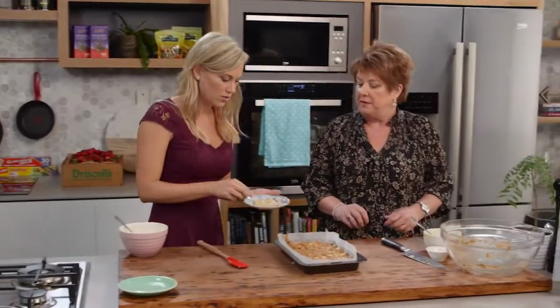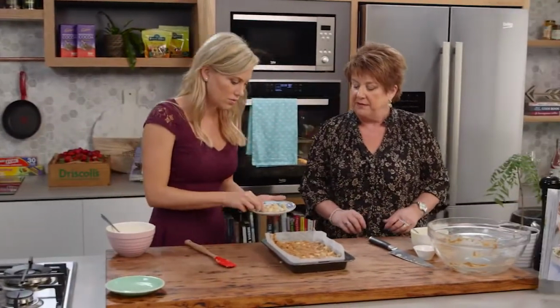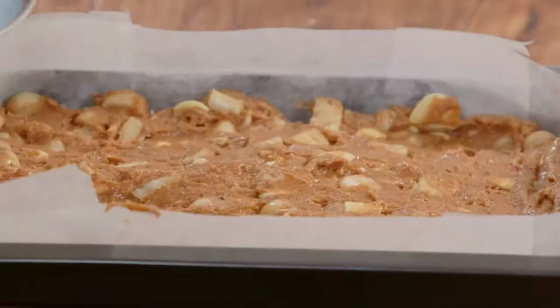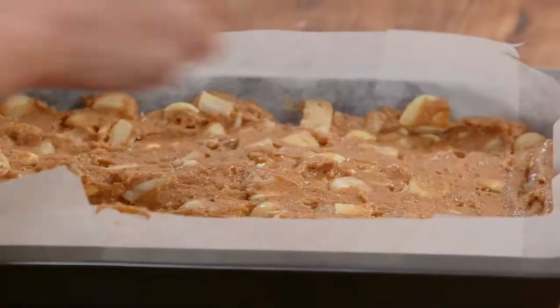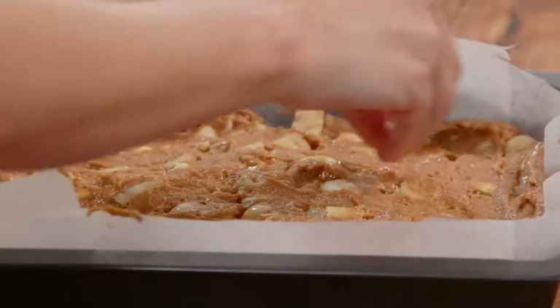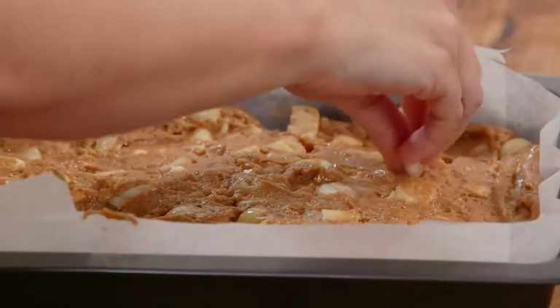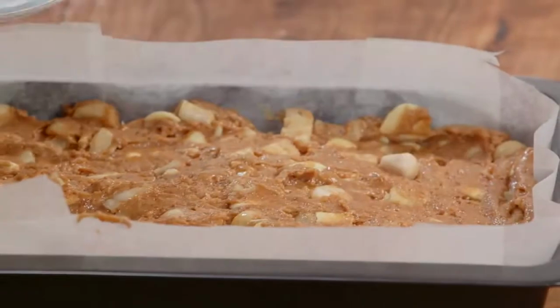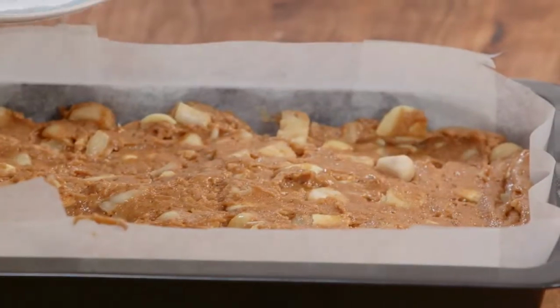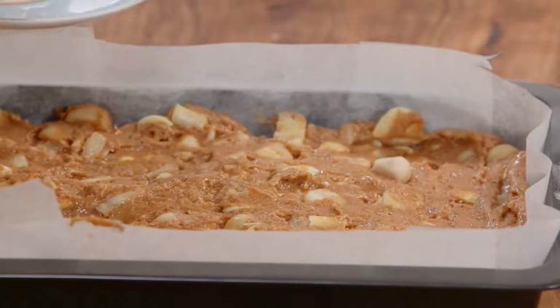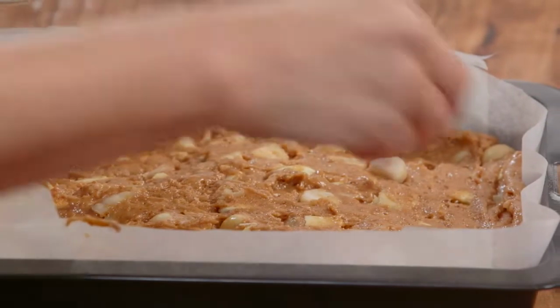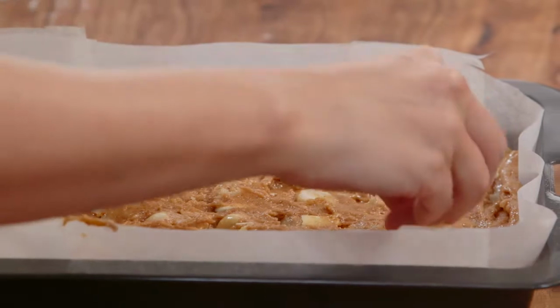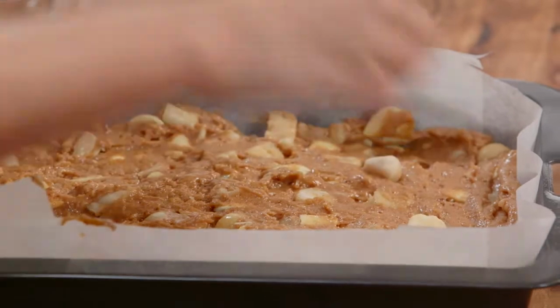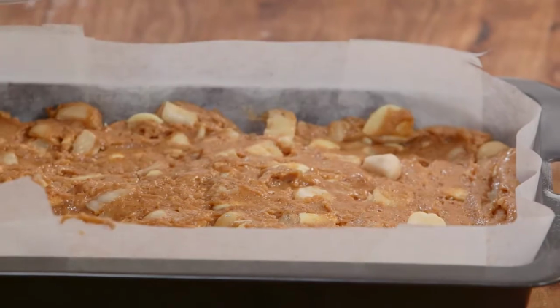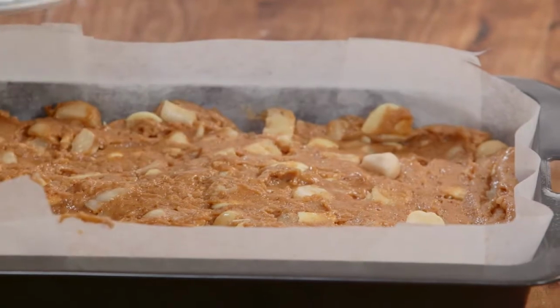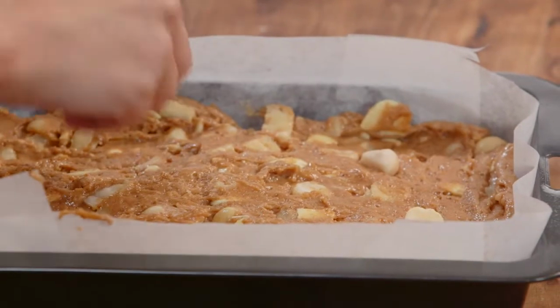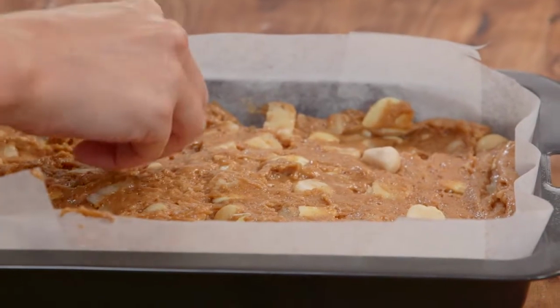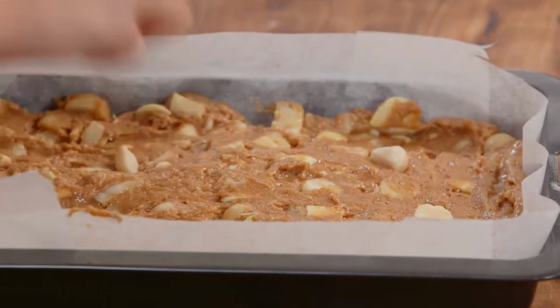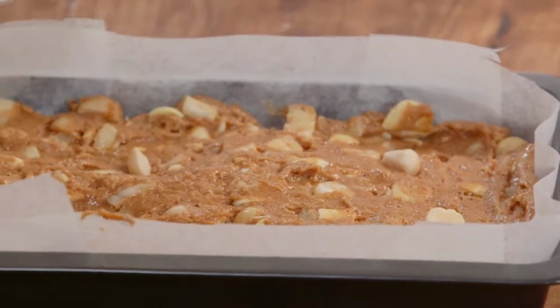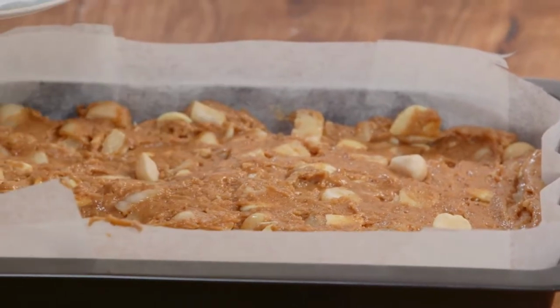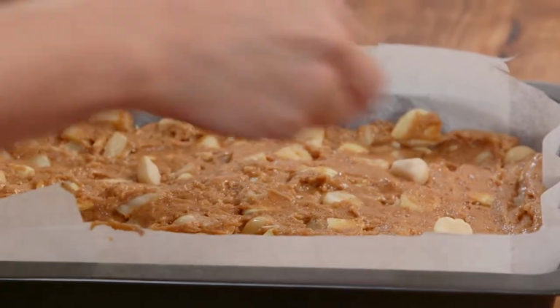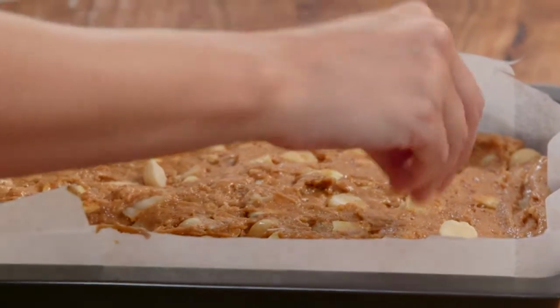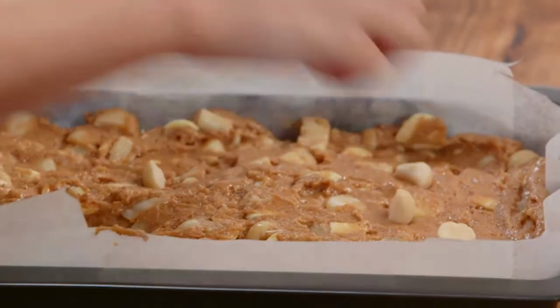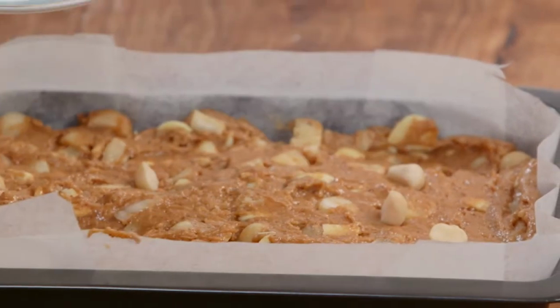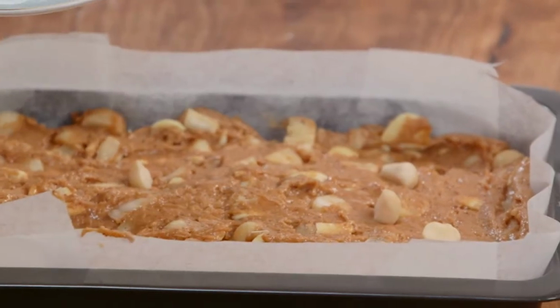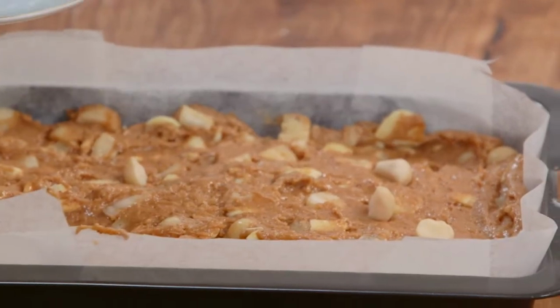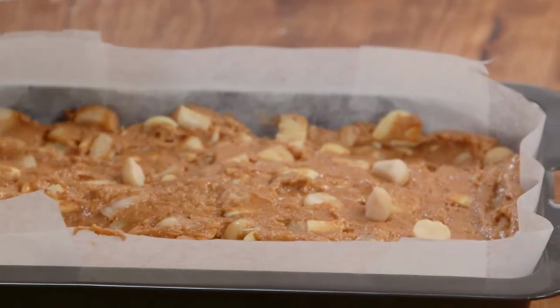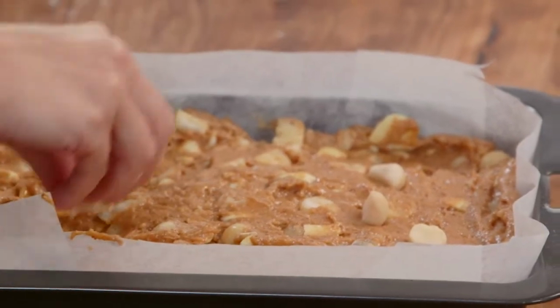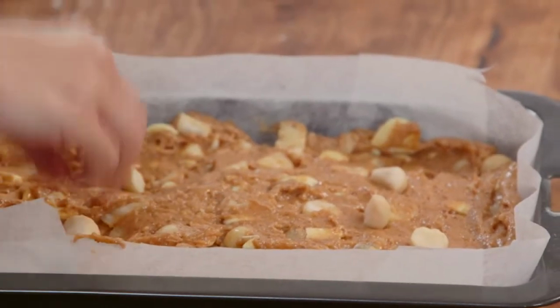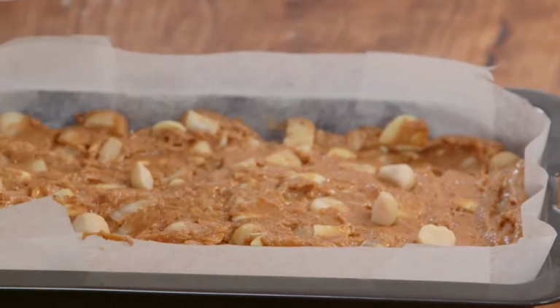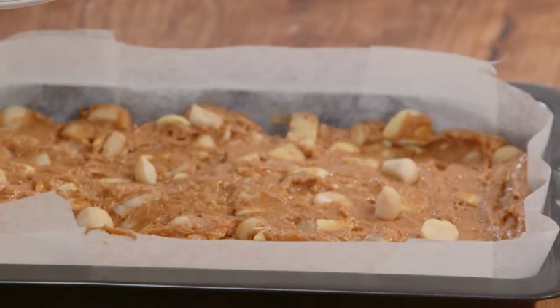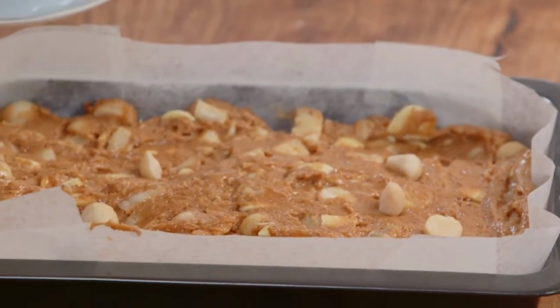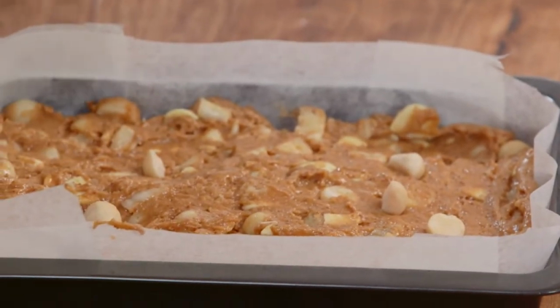What temperature oven and how long are we going to cook this for? It's a moderate oven for around 35 to 40 minutes.